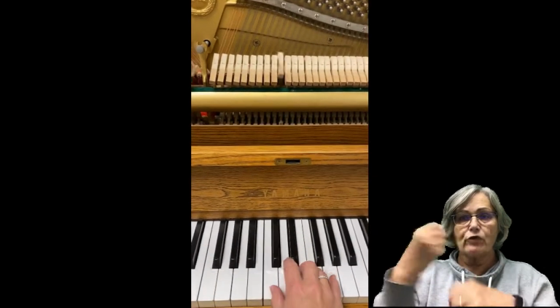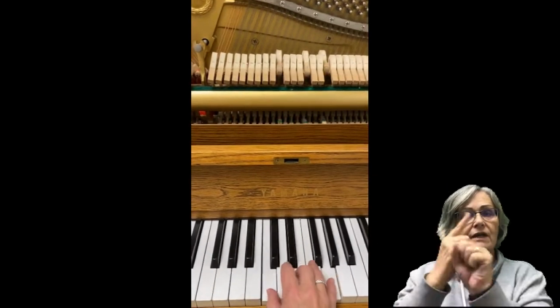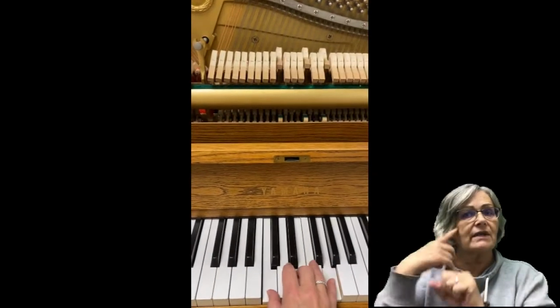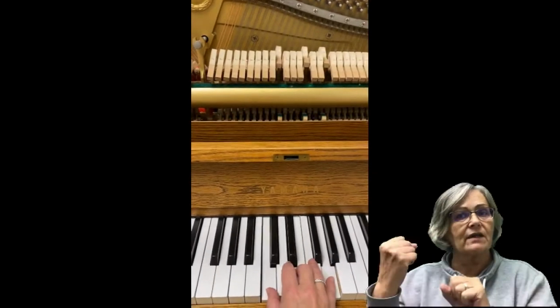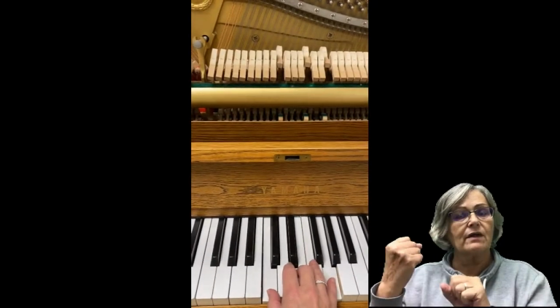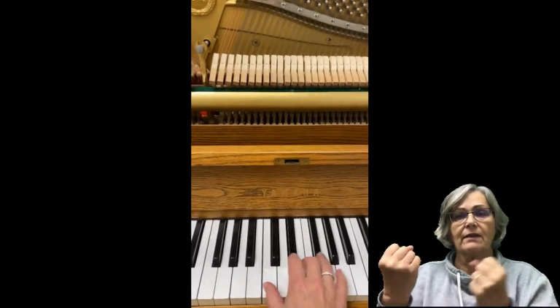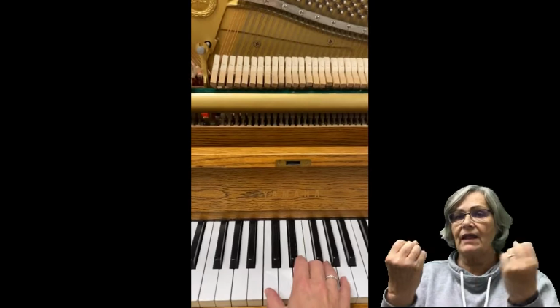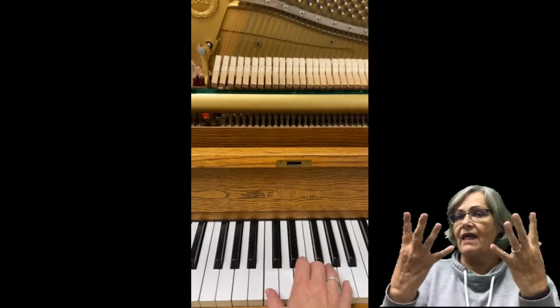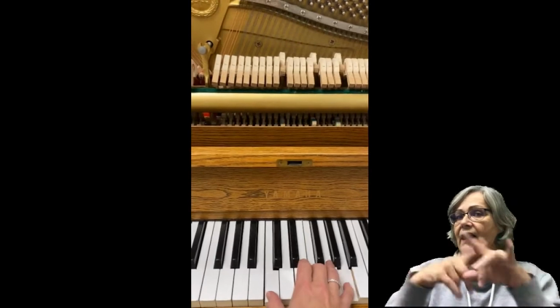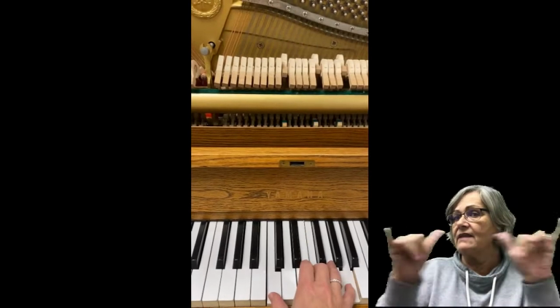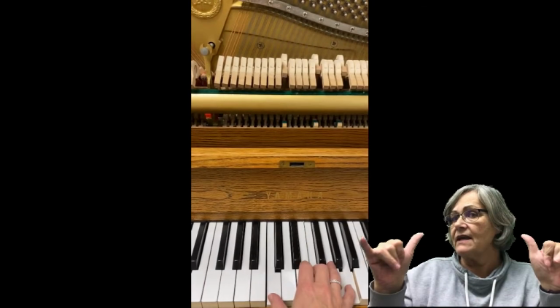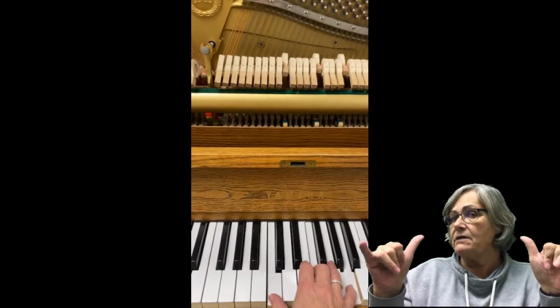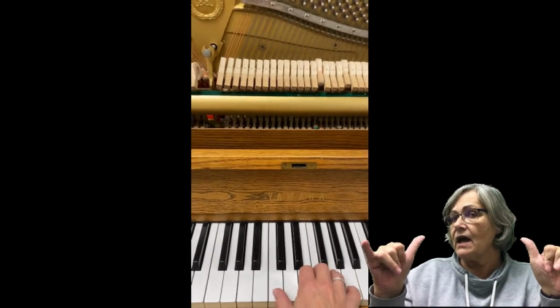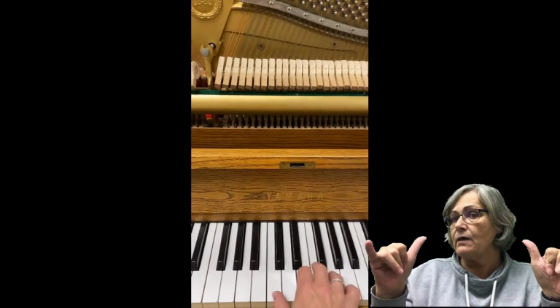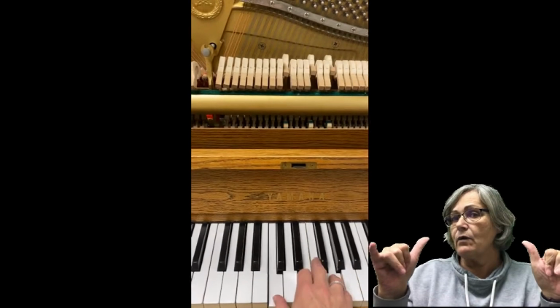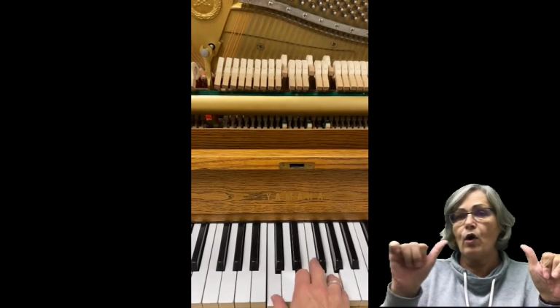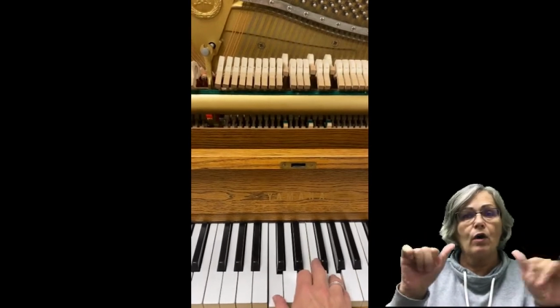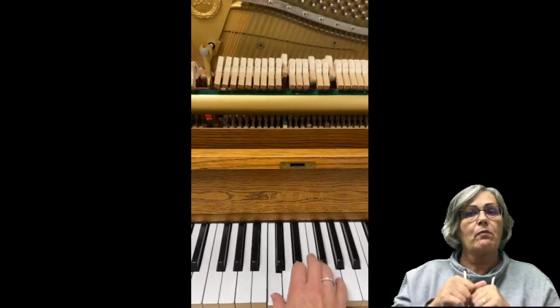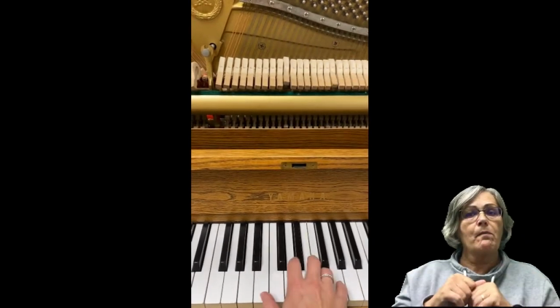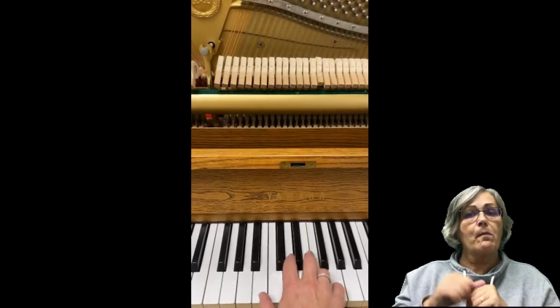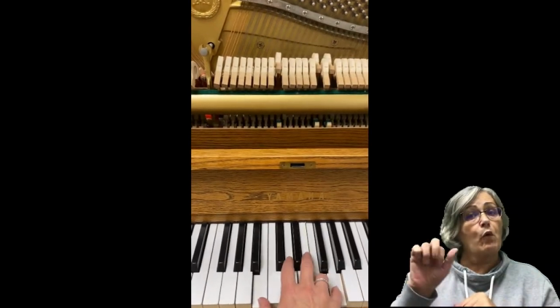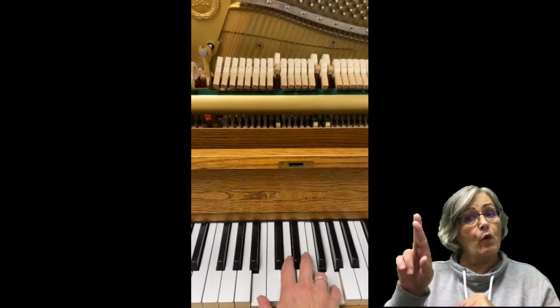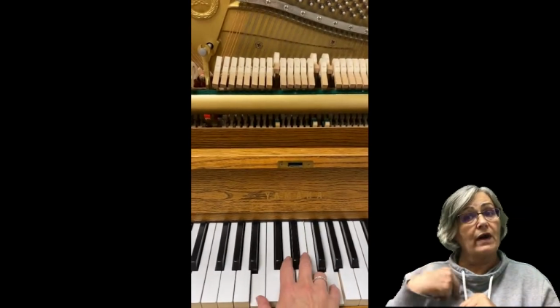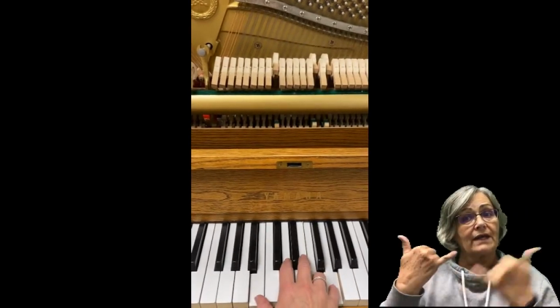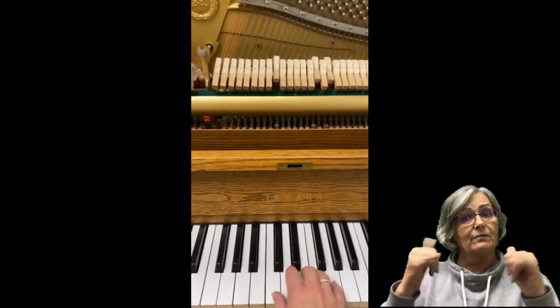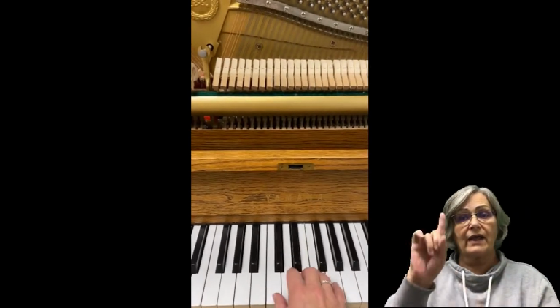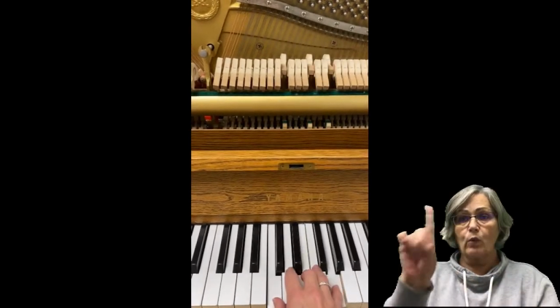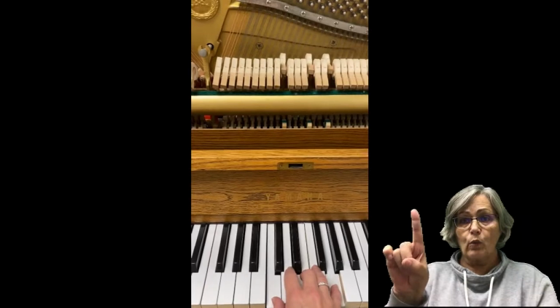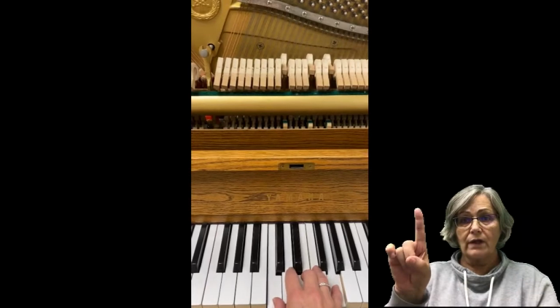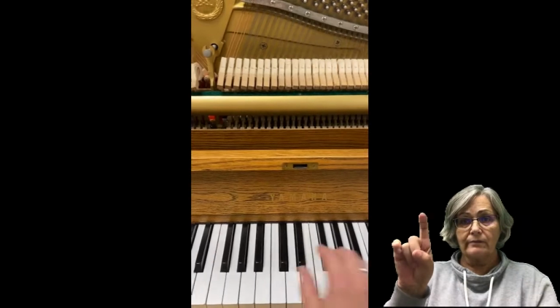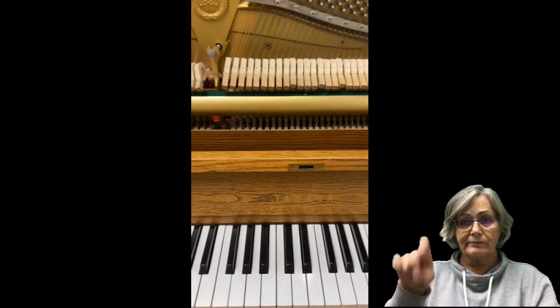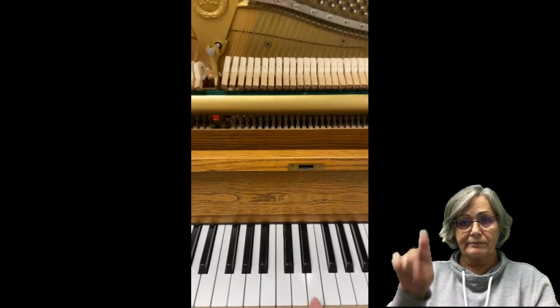I can play lots of notes at the same time, or just simply one at a time.